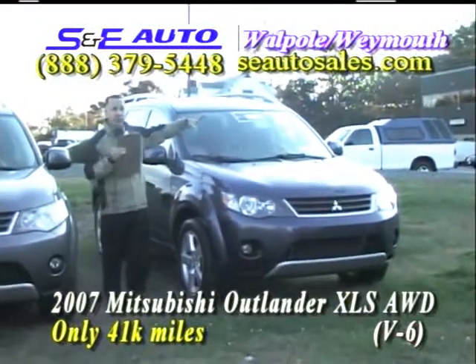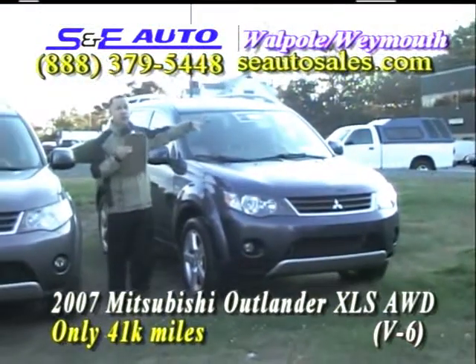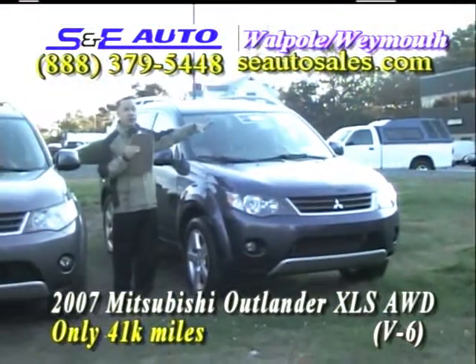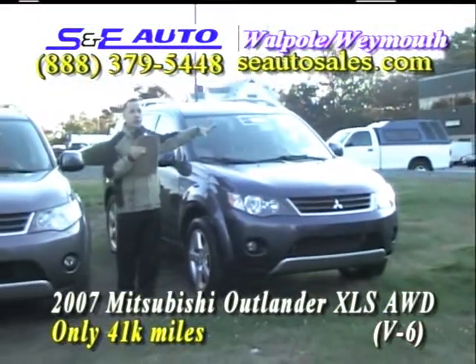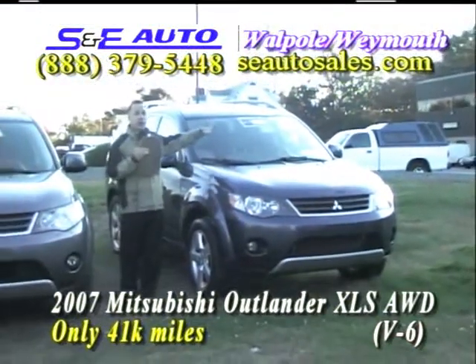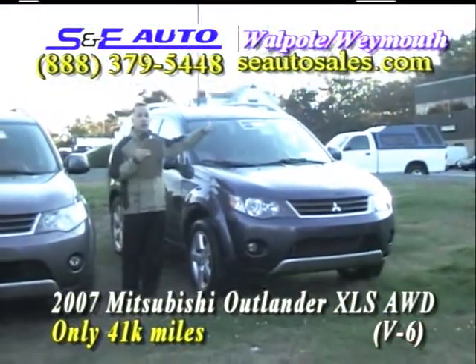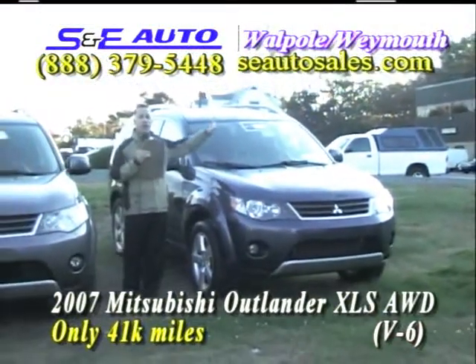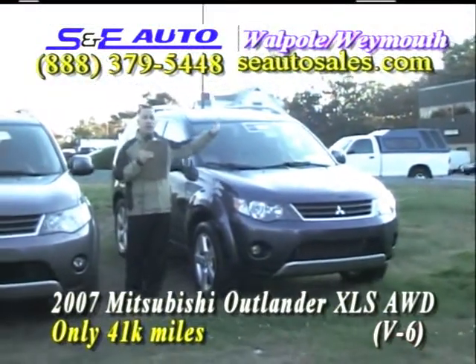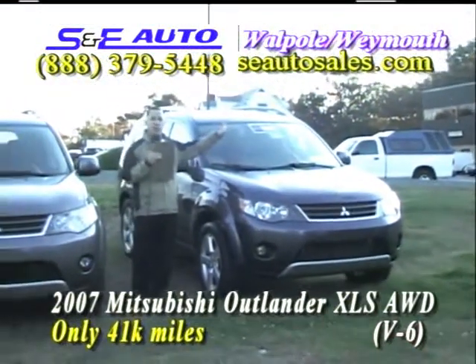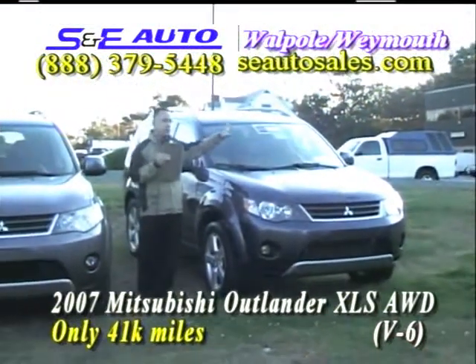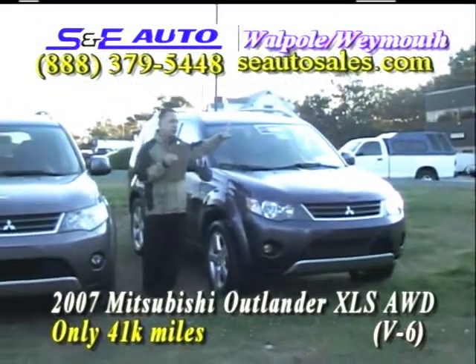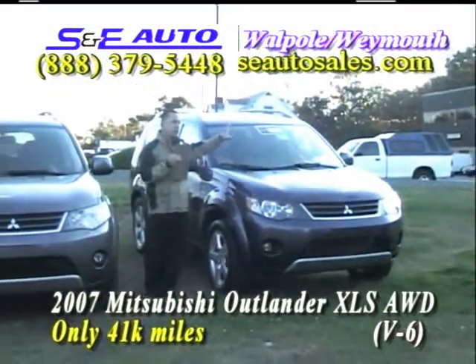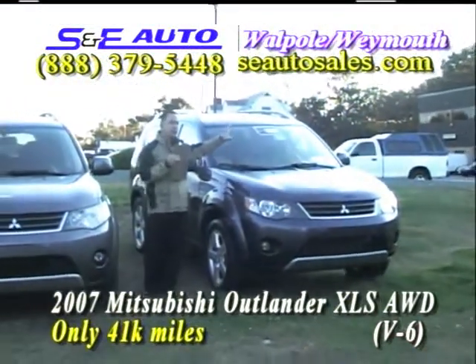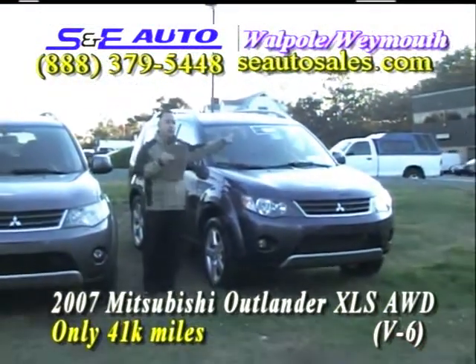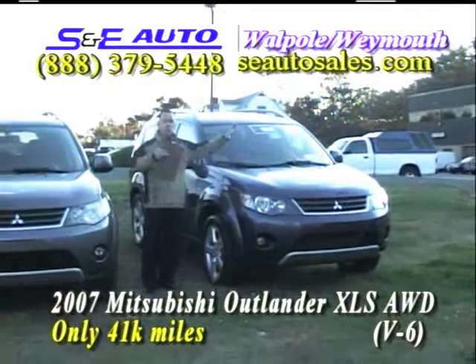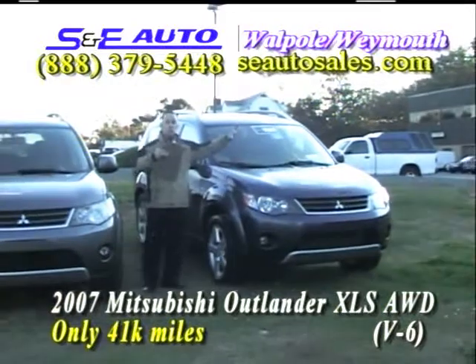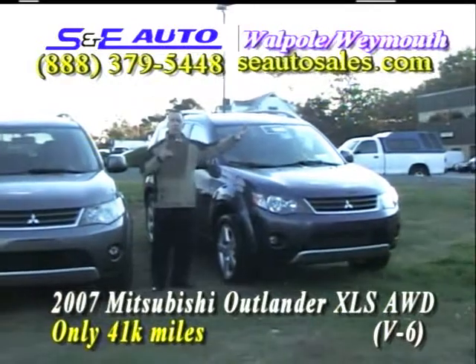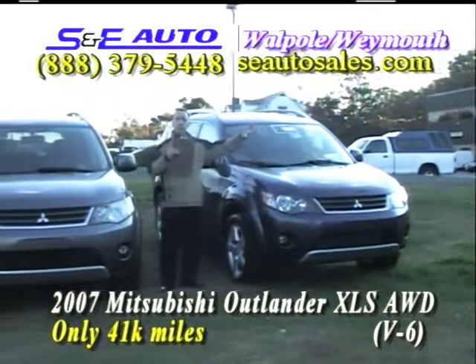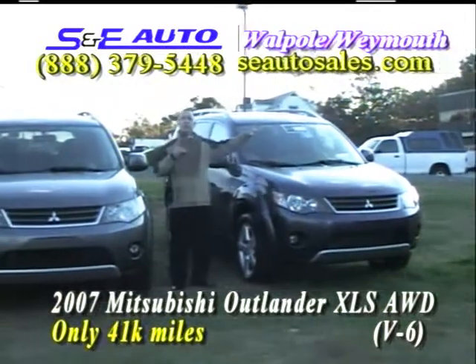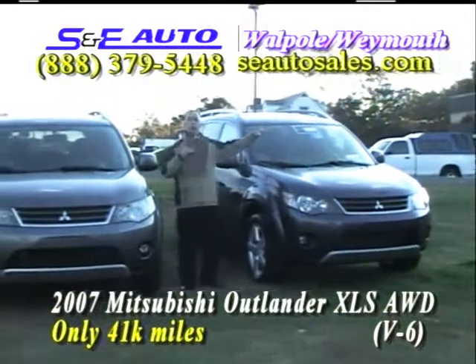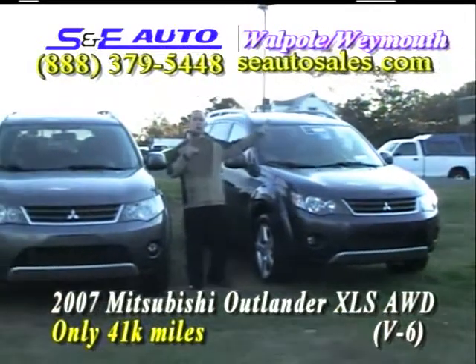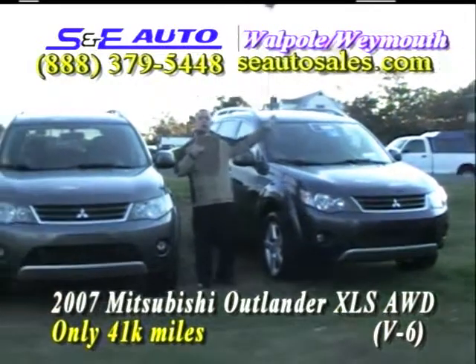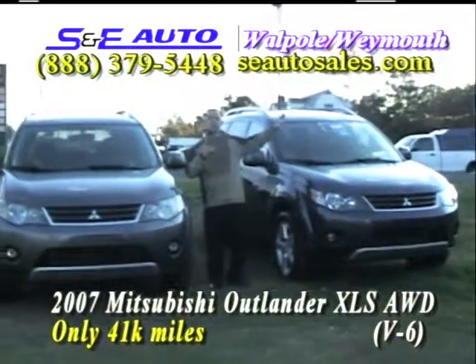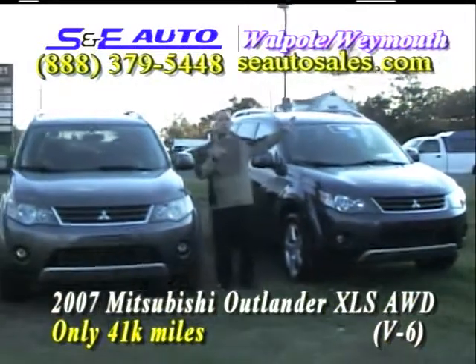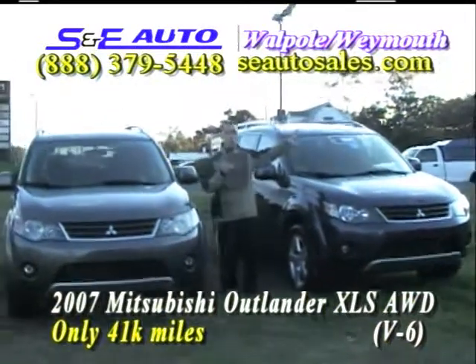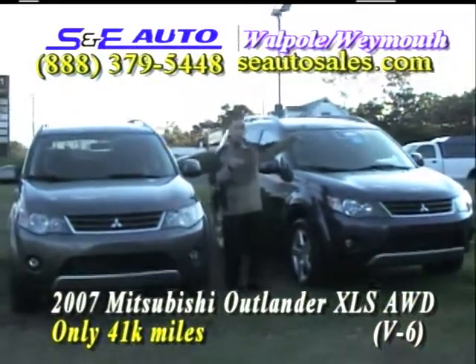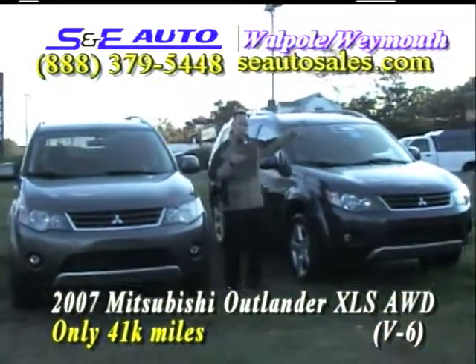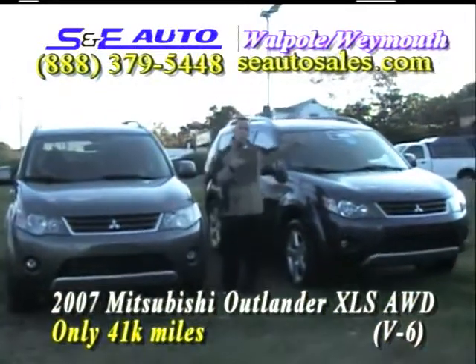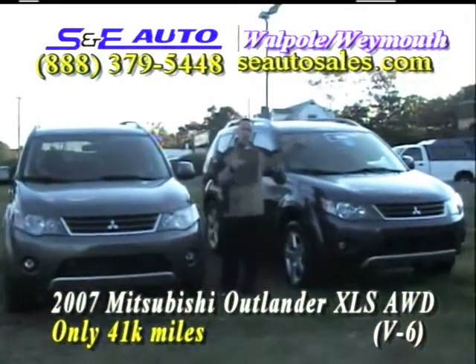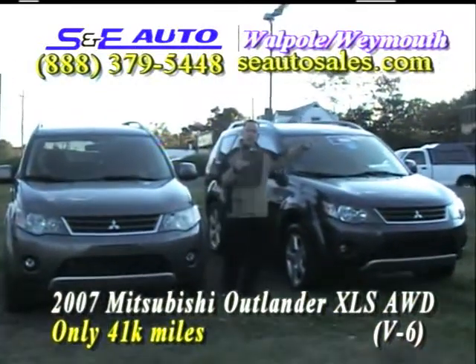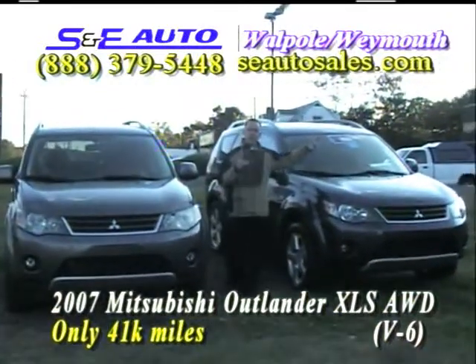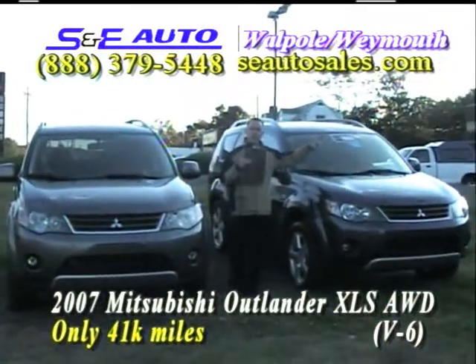It comes with a factory warranty — bumper to bumper coverage until 60,000 miles, five years or 60,000 miles. We can certify them both for just a little more and get you a ten-year, hundred-thousand-mile warranty back on those vehicles.